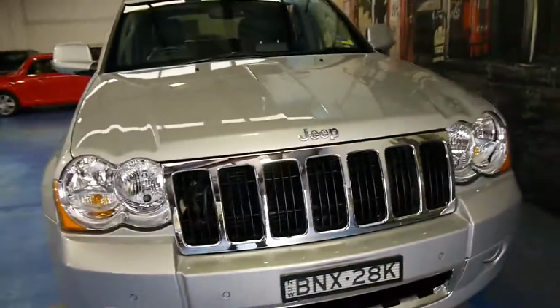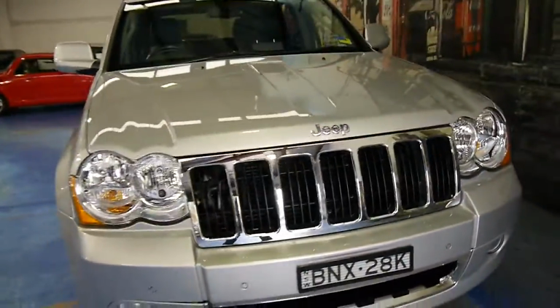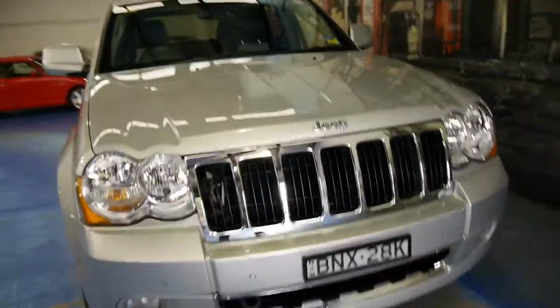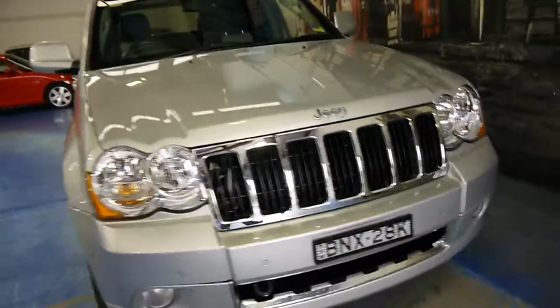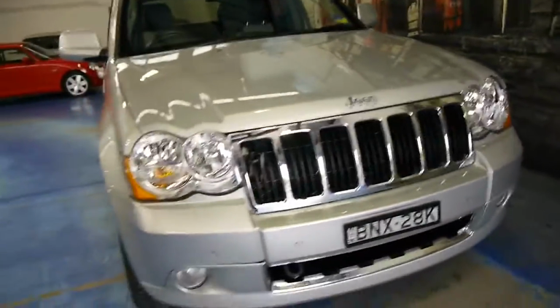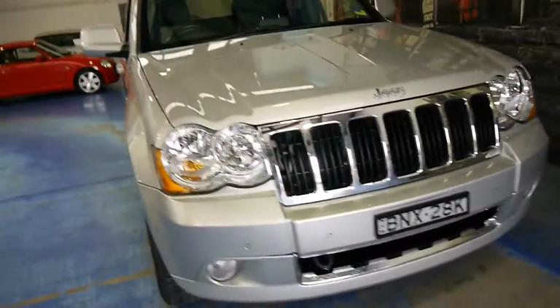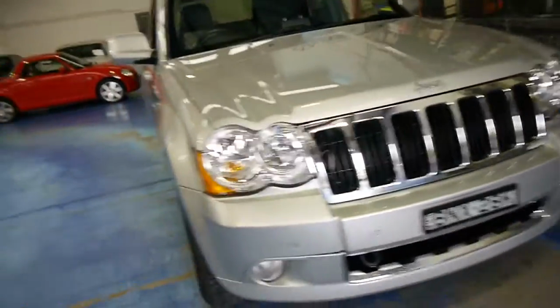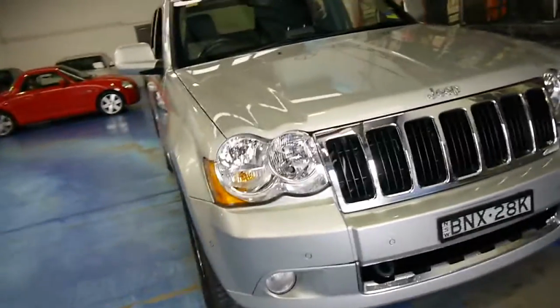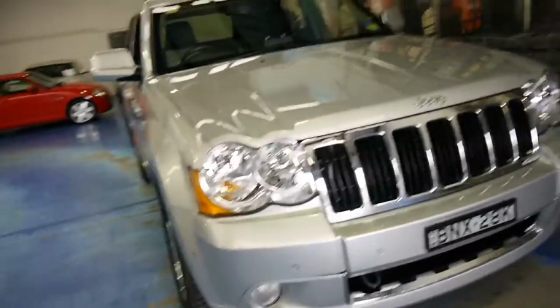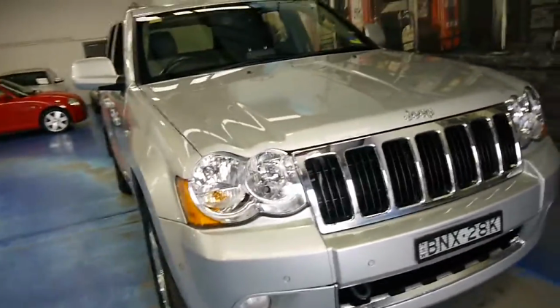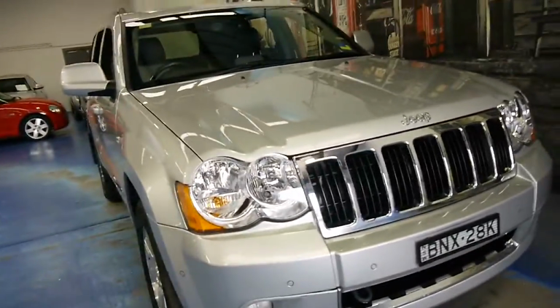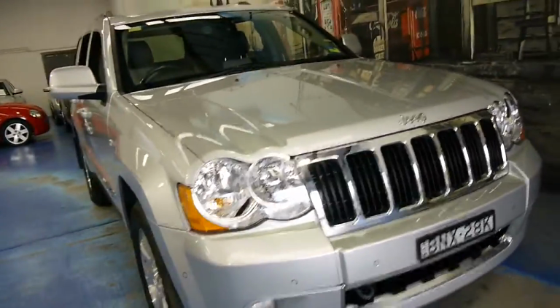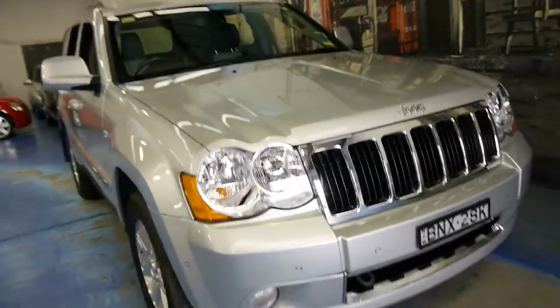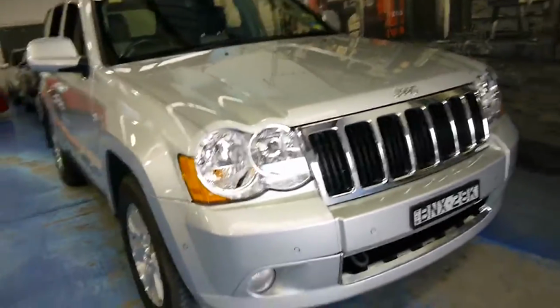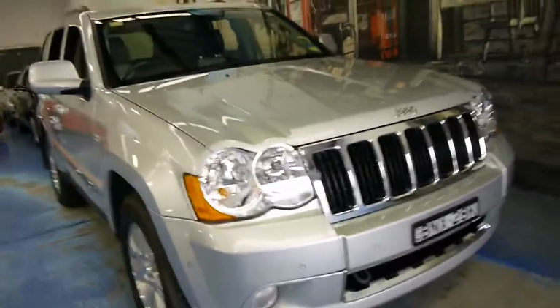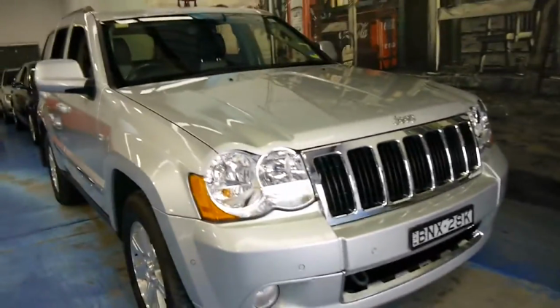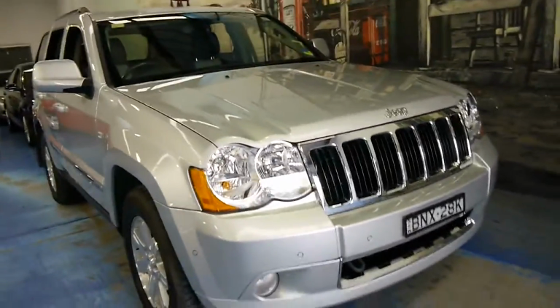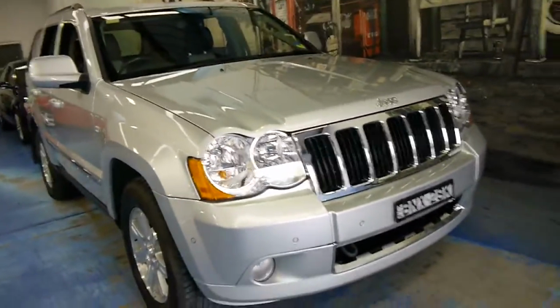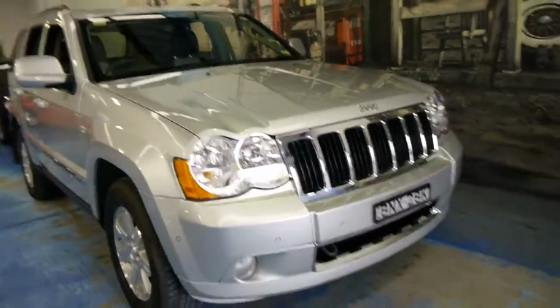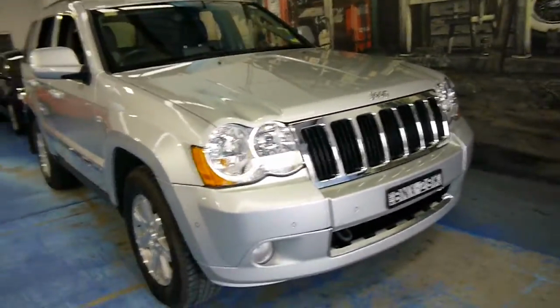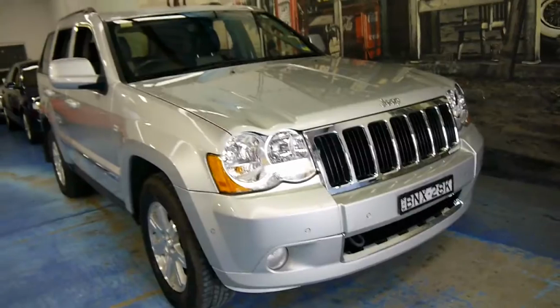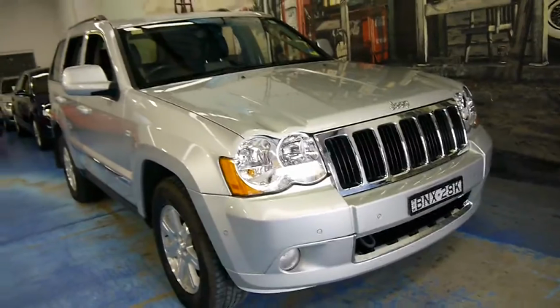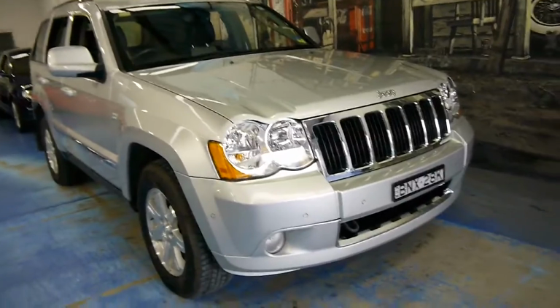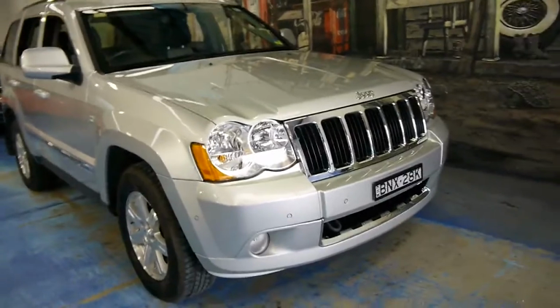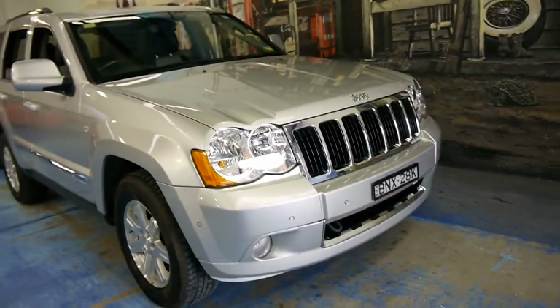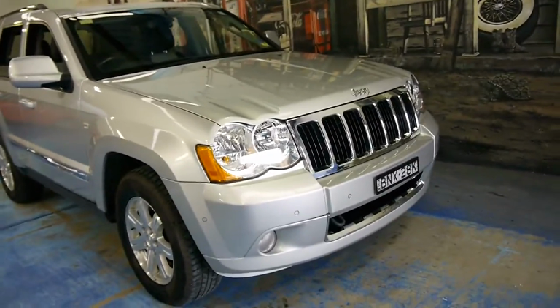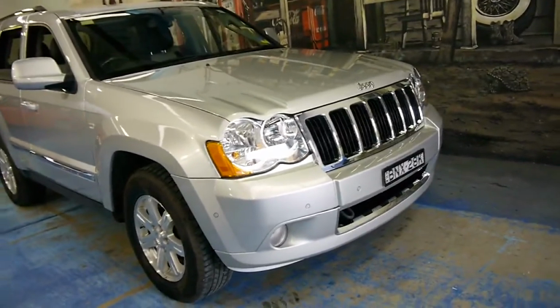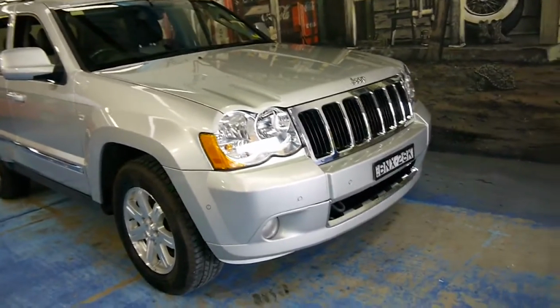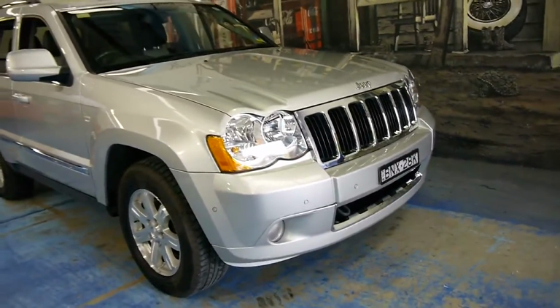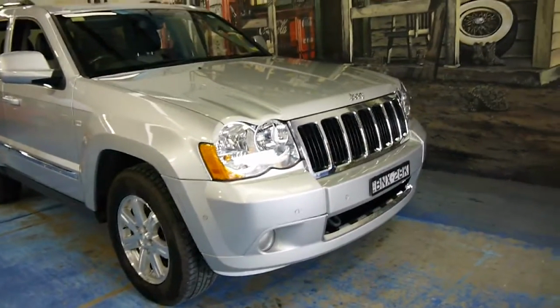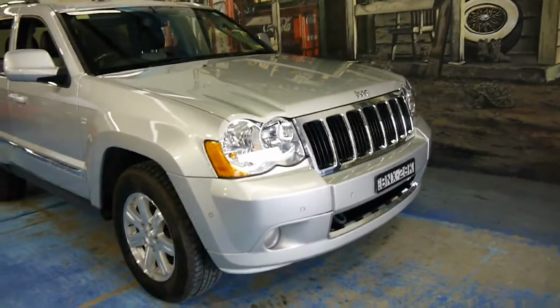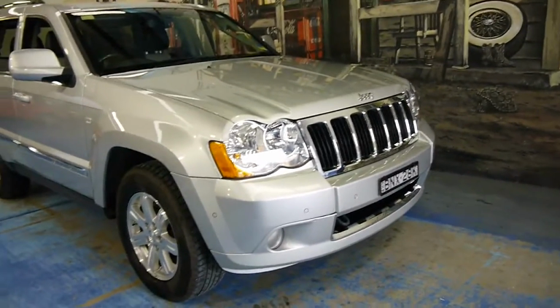This car also appears to have a bit of a body kit to it. From the front it looks a little bit like an SRT.